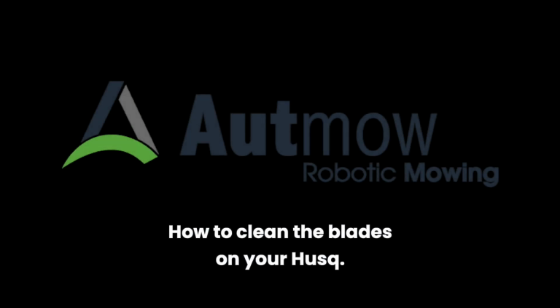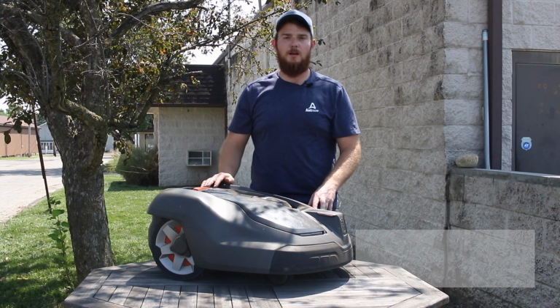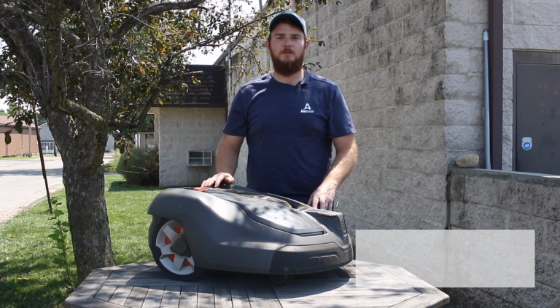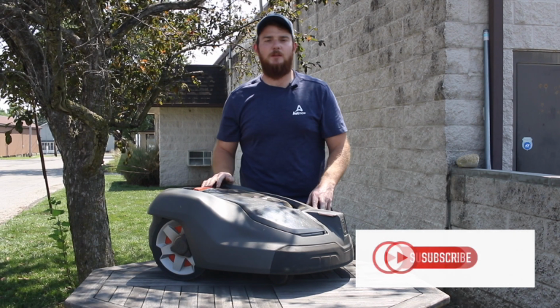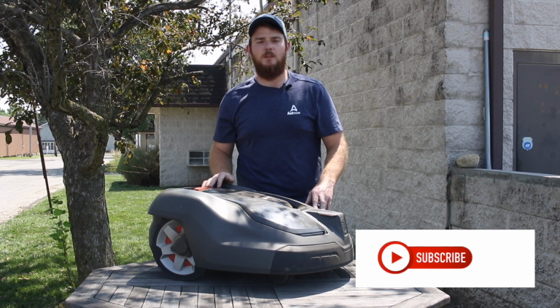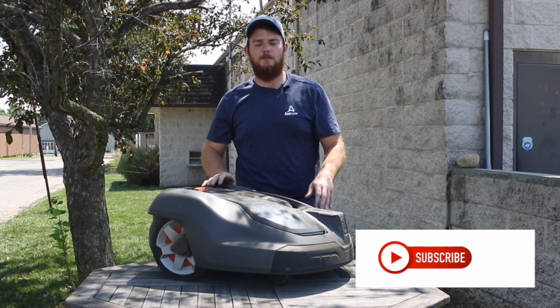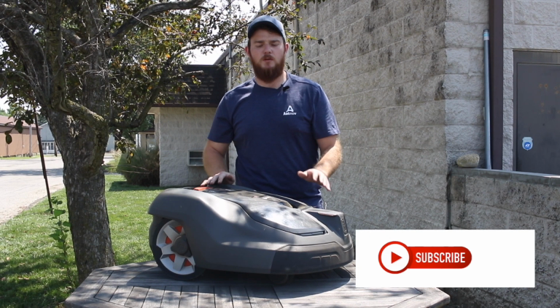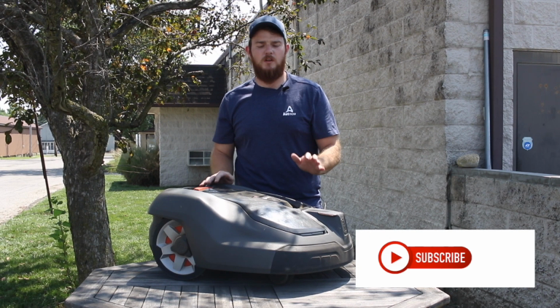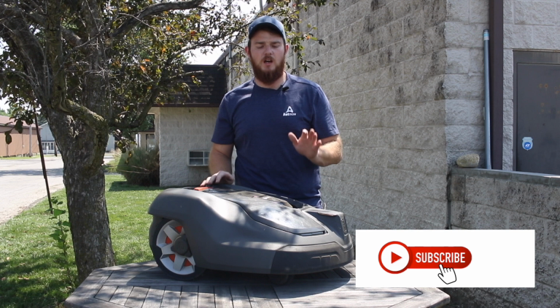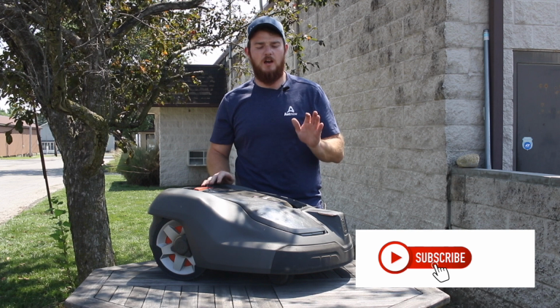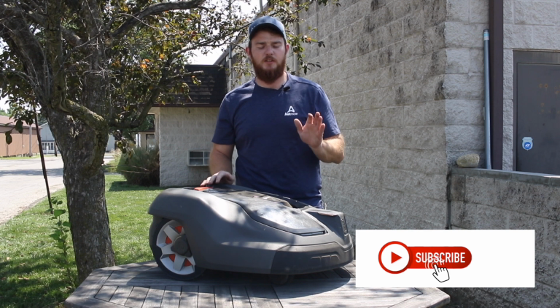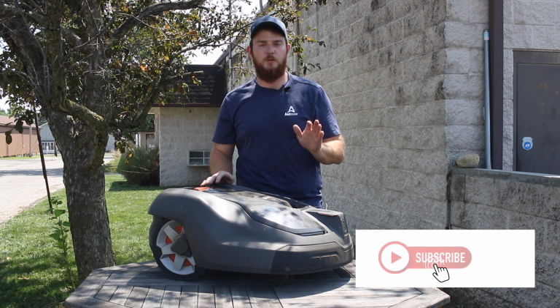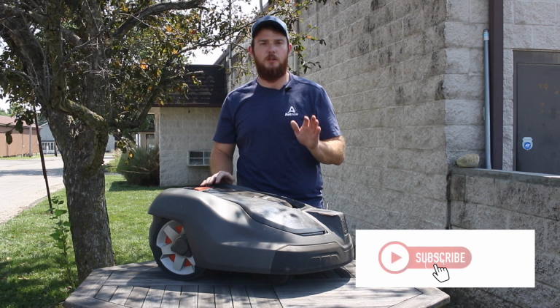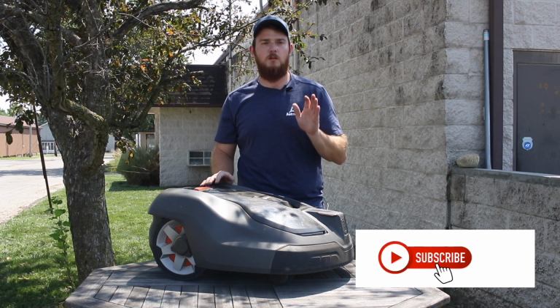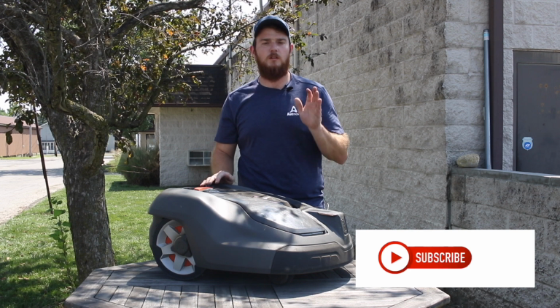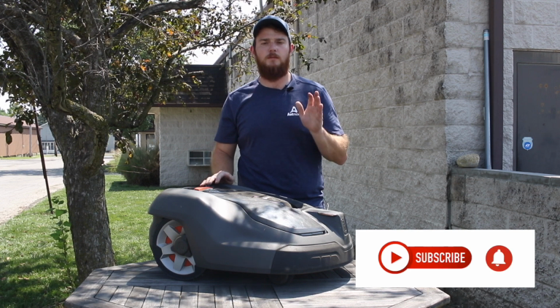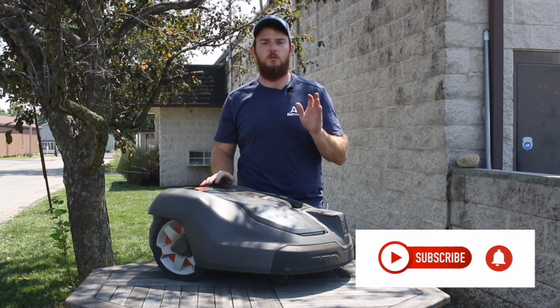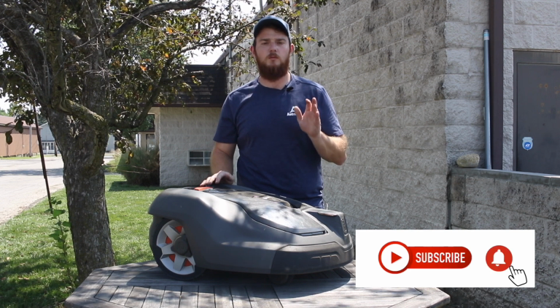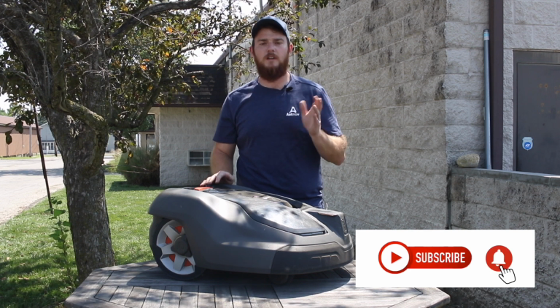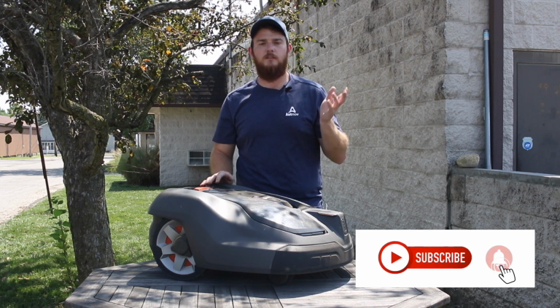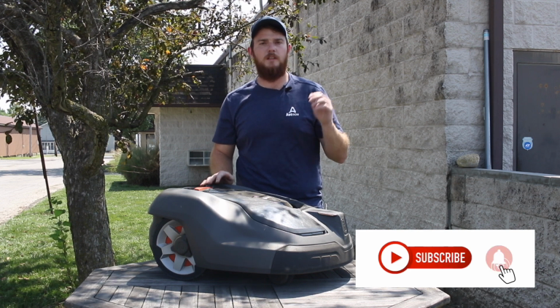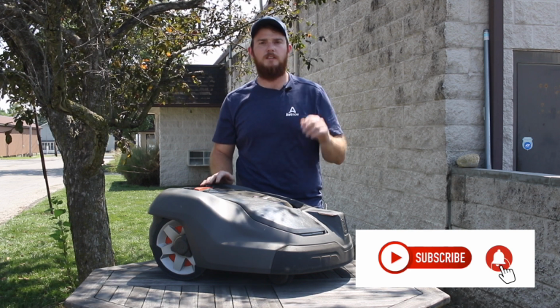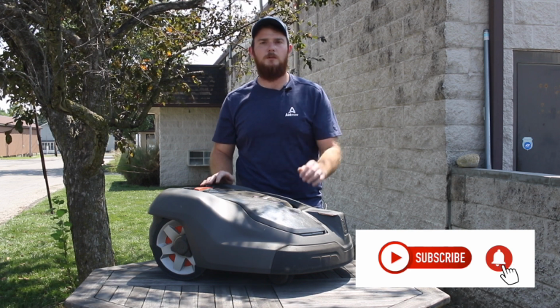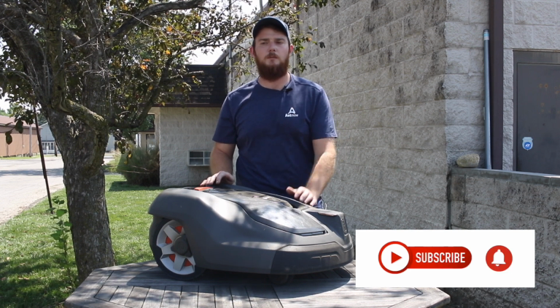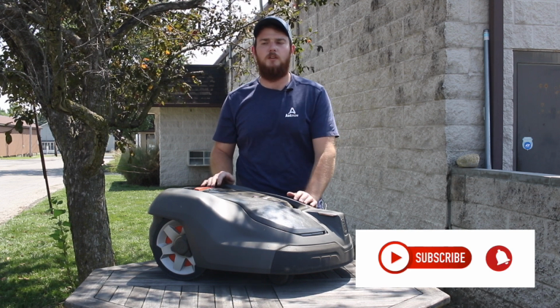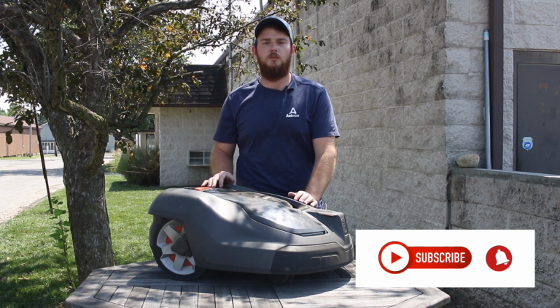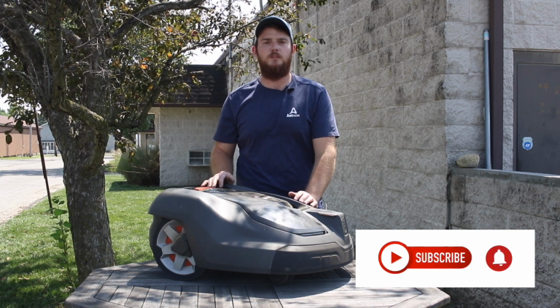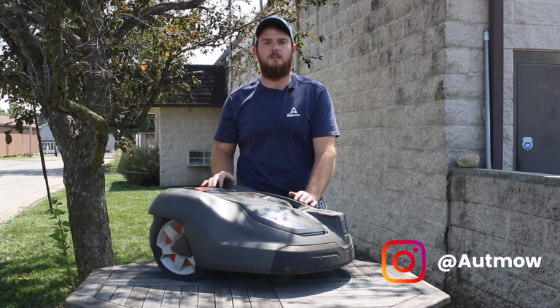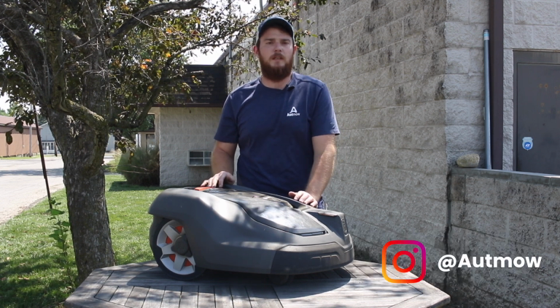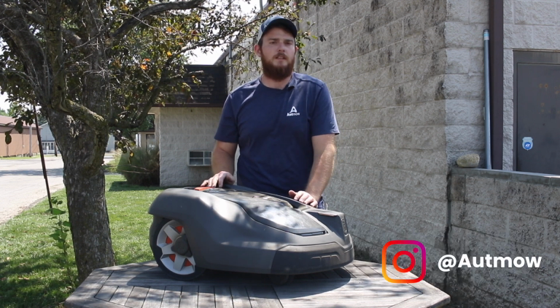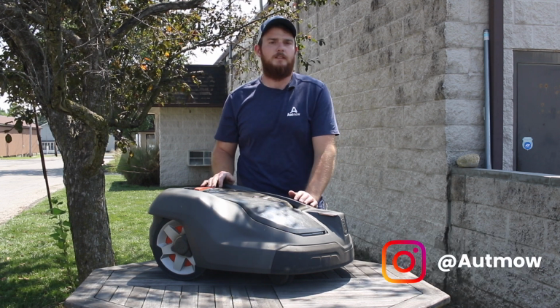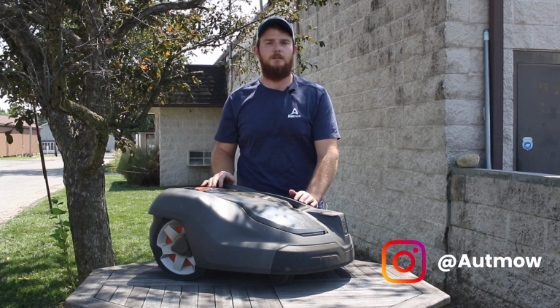I'm Seth Pavatmo. I just wanted to go over a few mid-summer, mid-use maintenance tips.